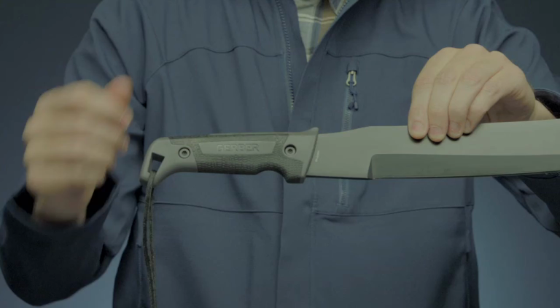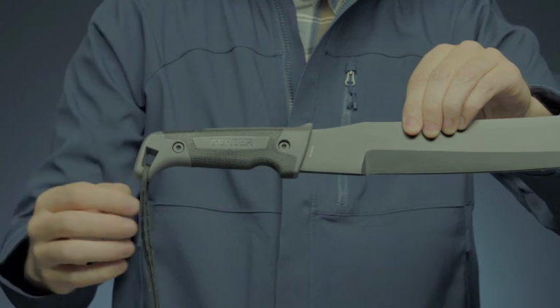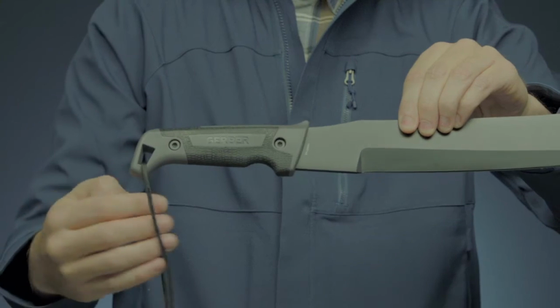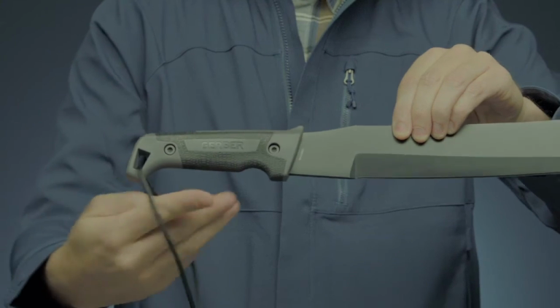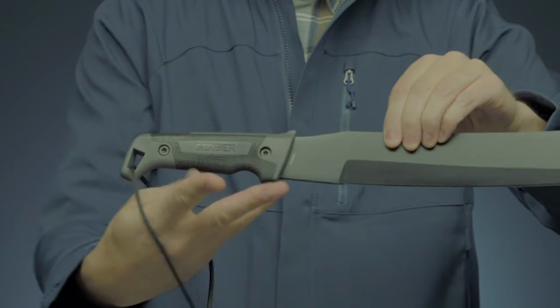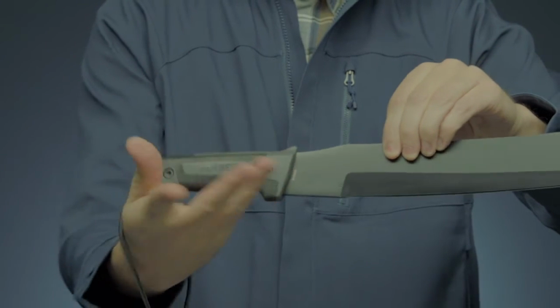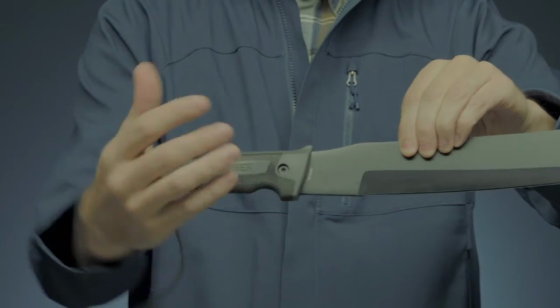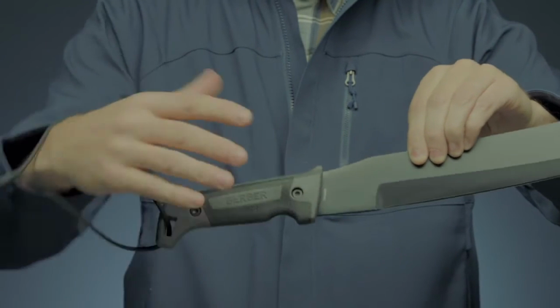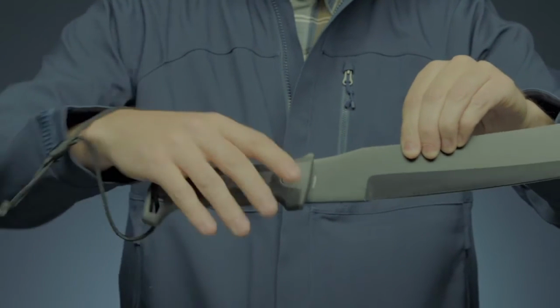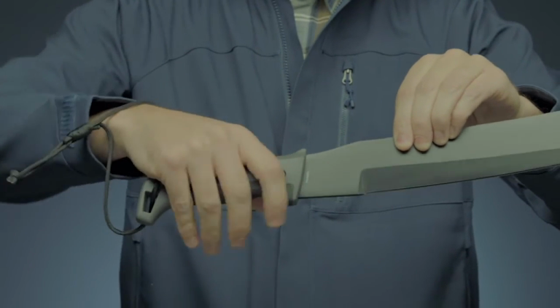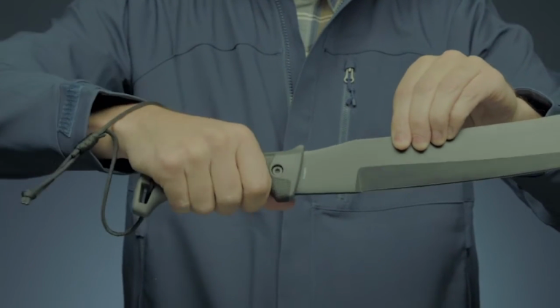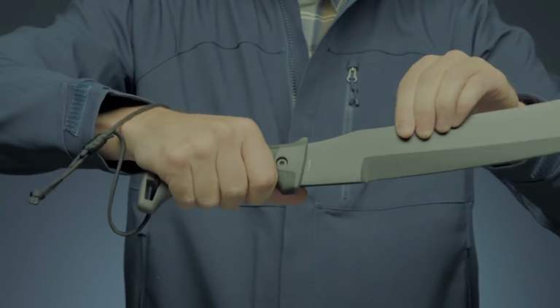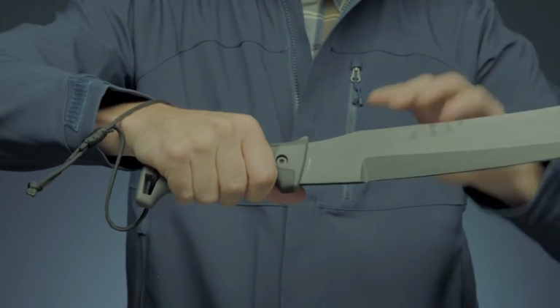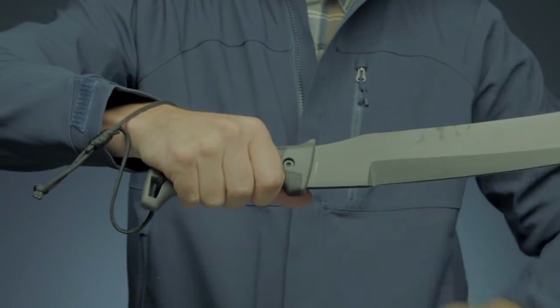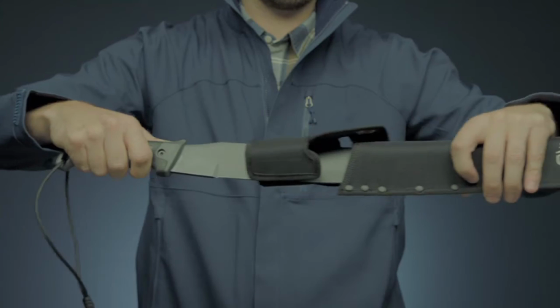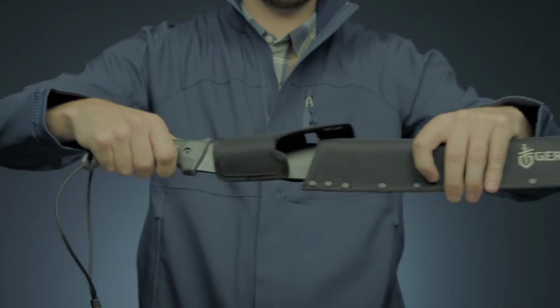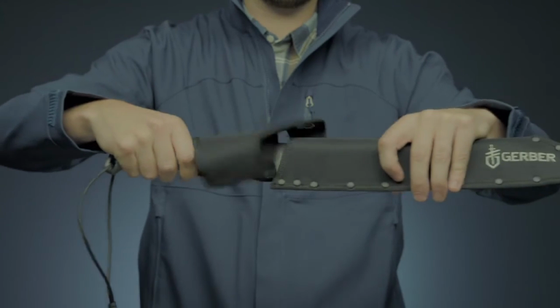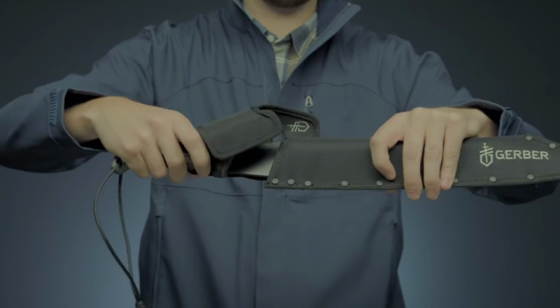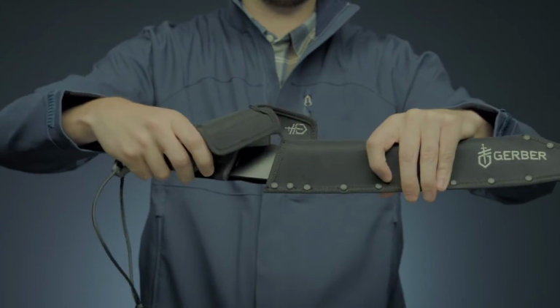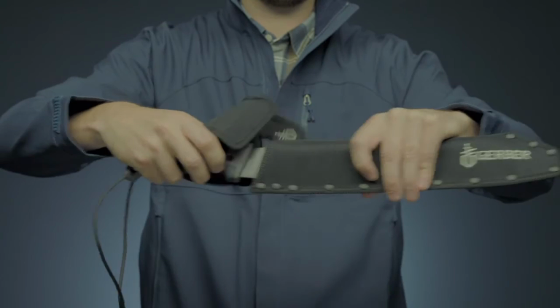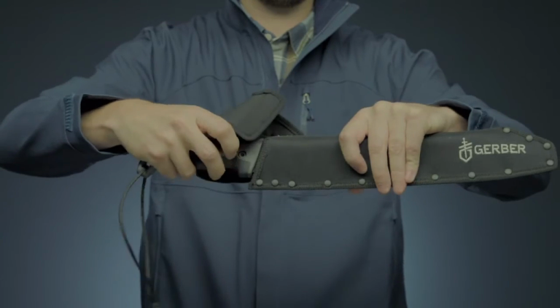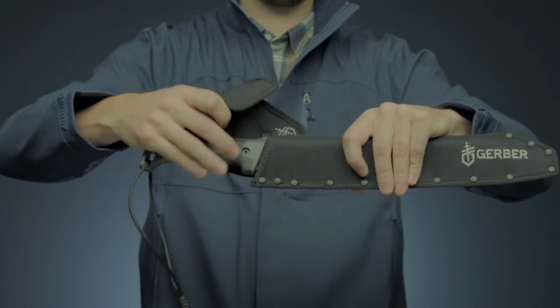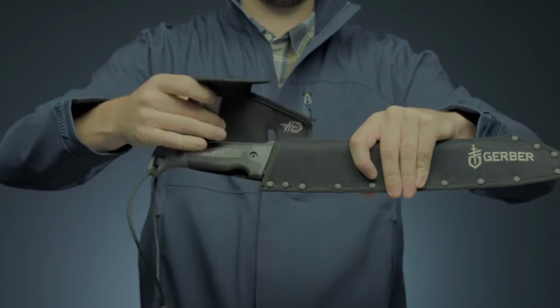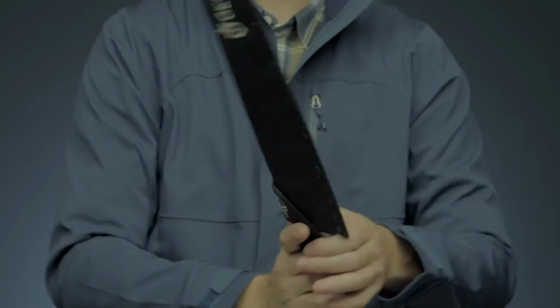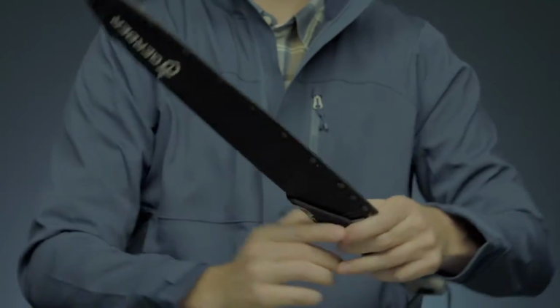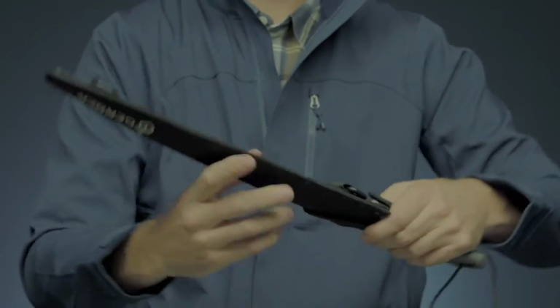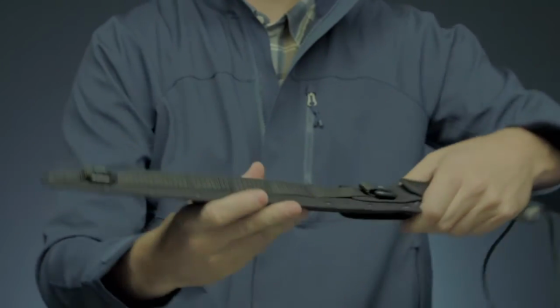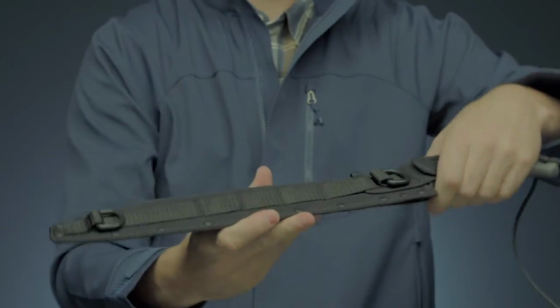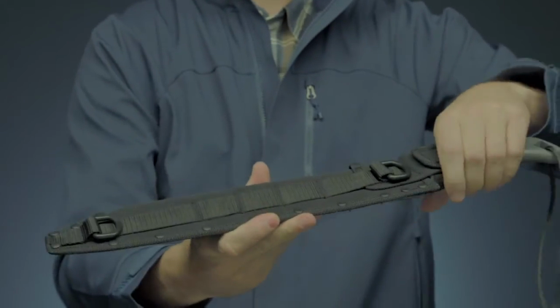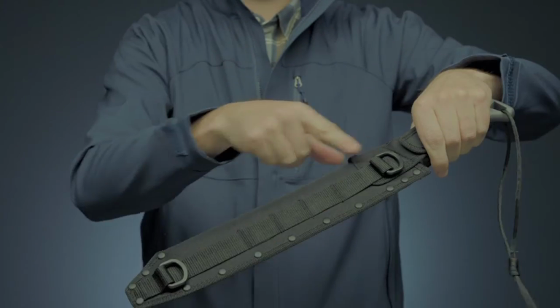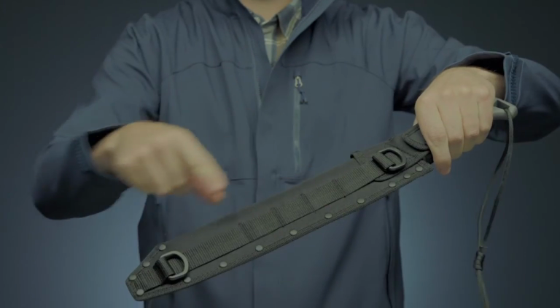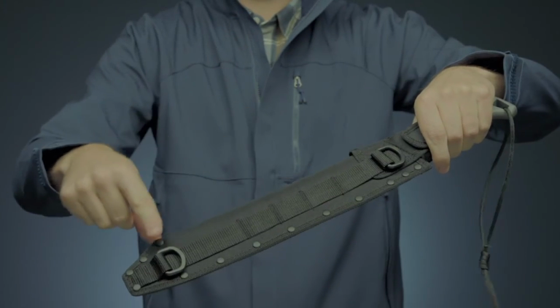Use its lanyard to tether it for extra security. It comes with a durable nylon sheath with D-loops and a belt loop.